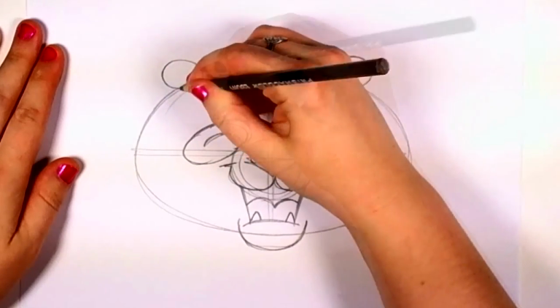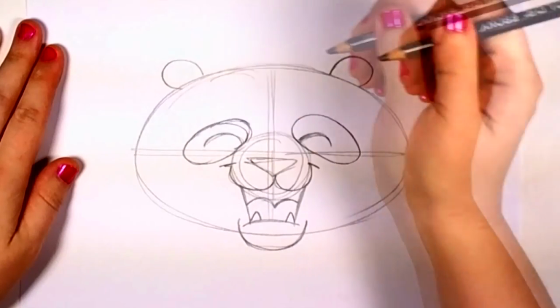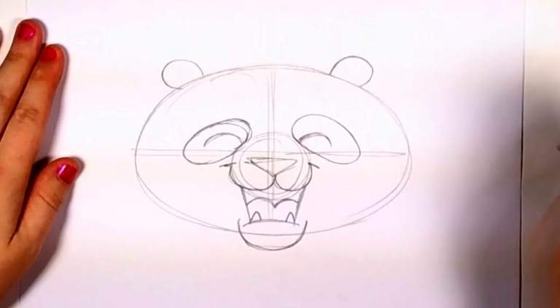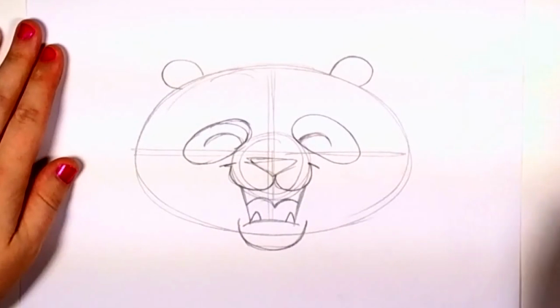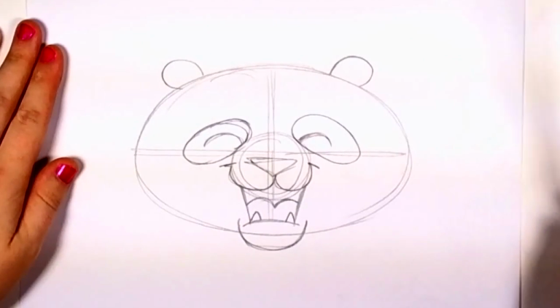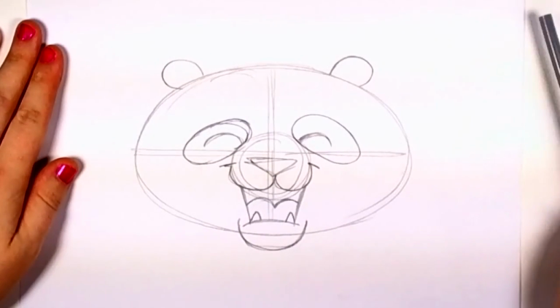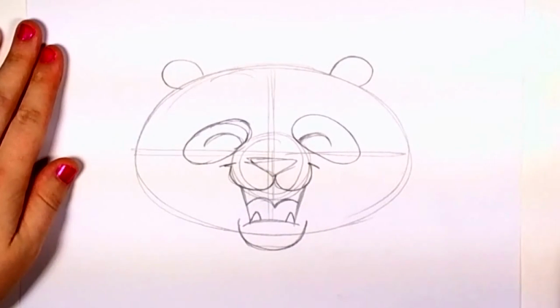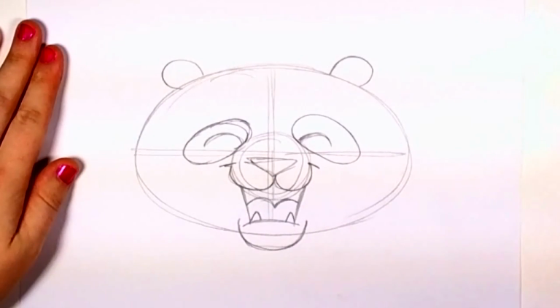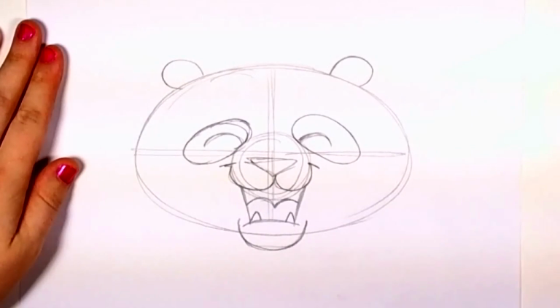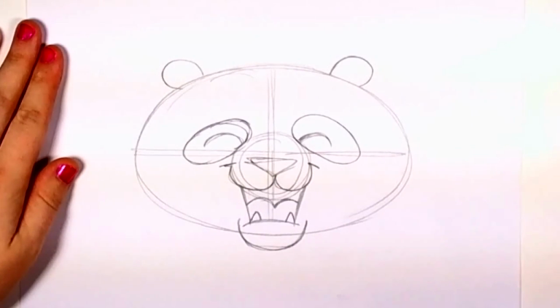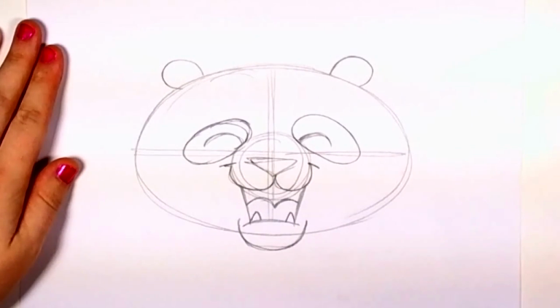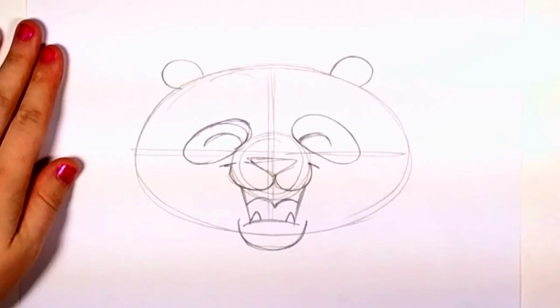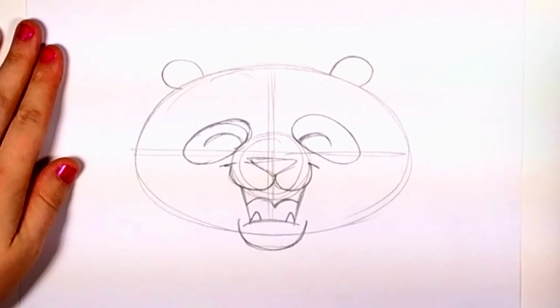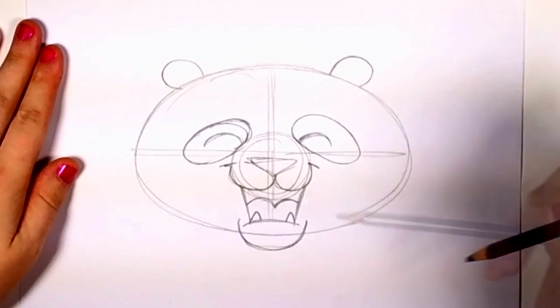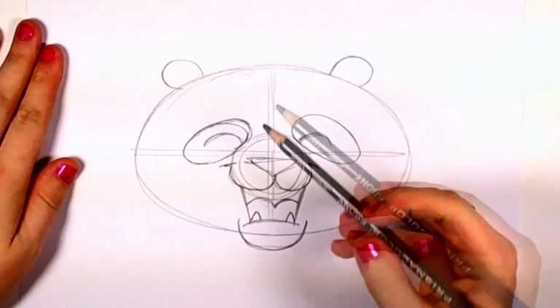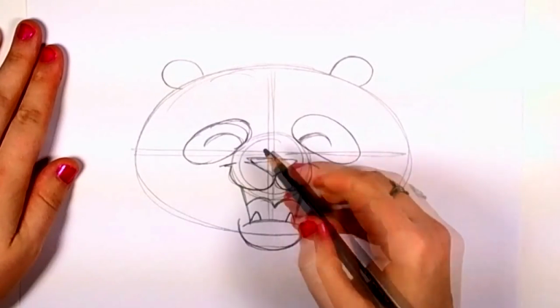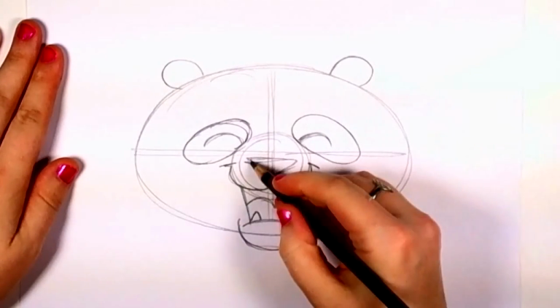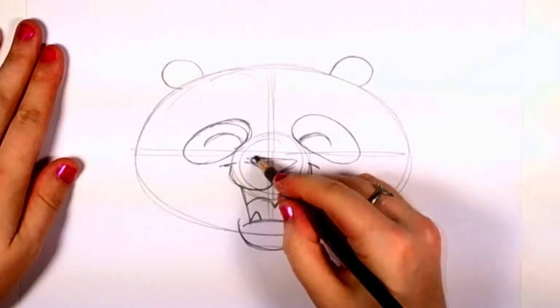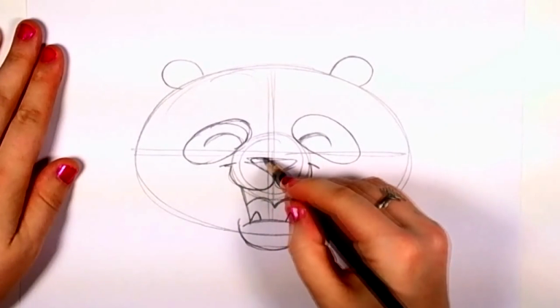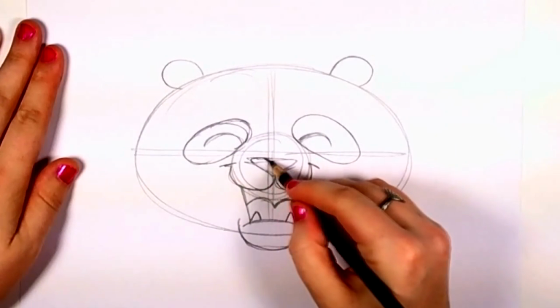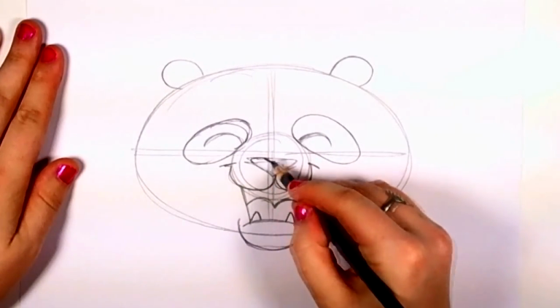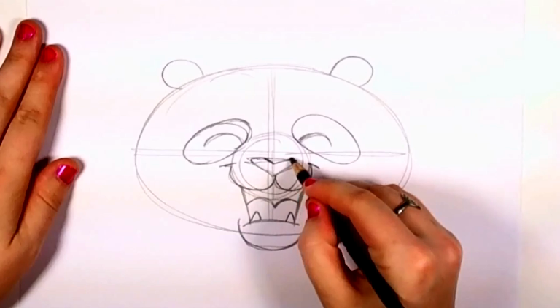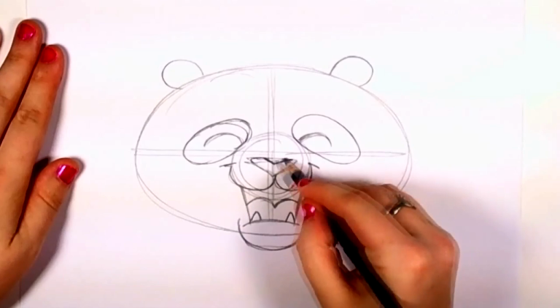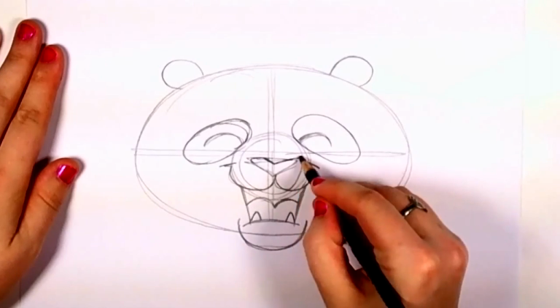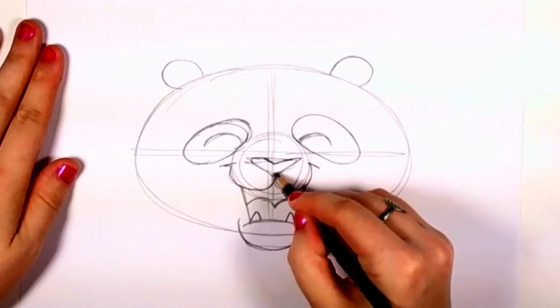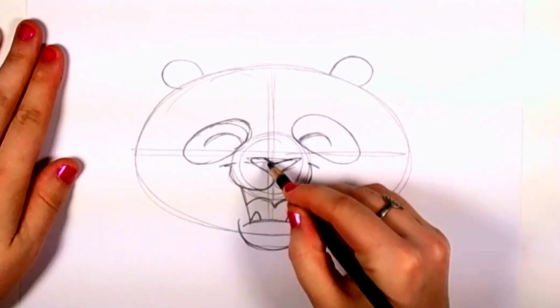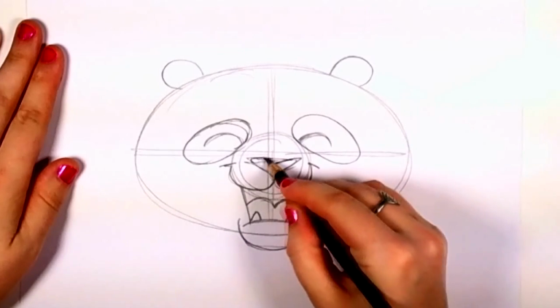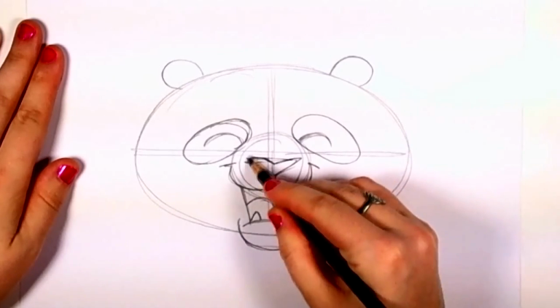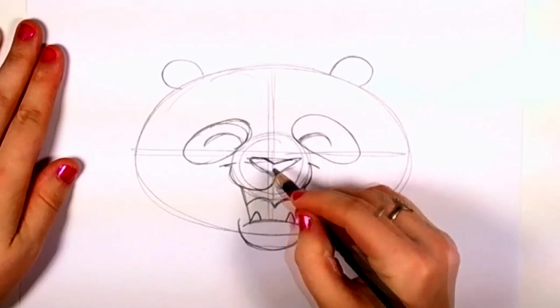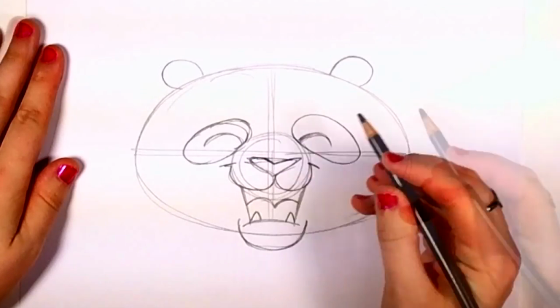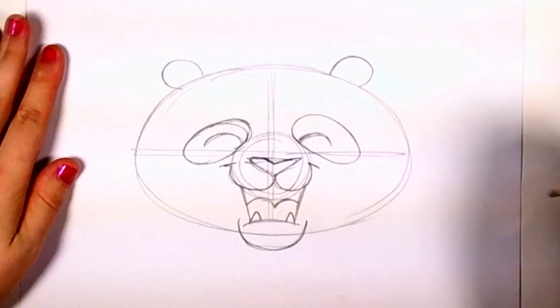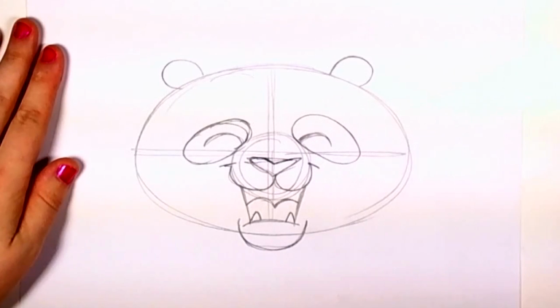And go ahead and indent that little nose so it looks more like a real panda. Now it's time to outline.